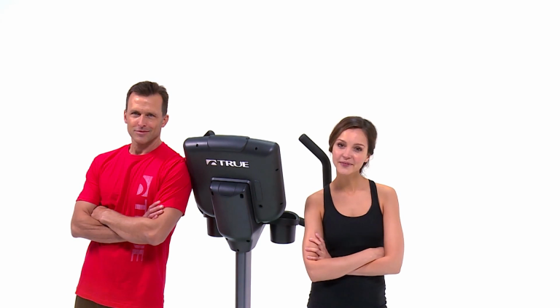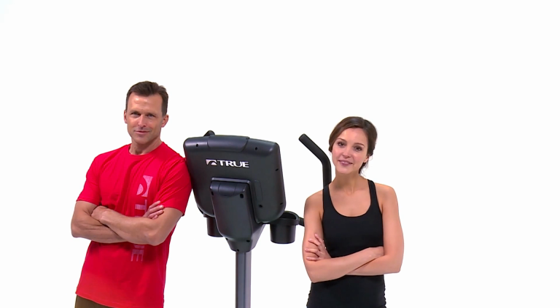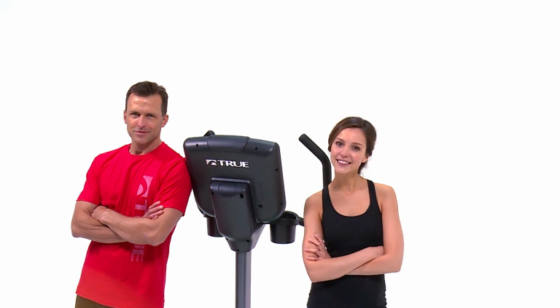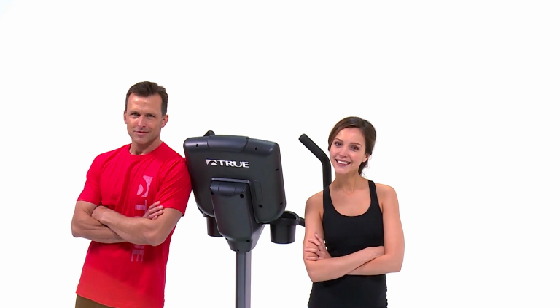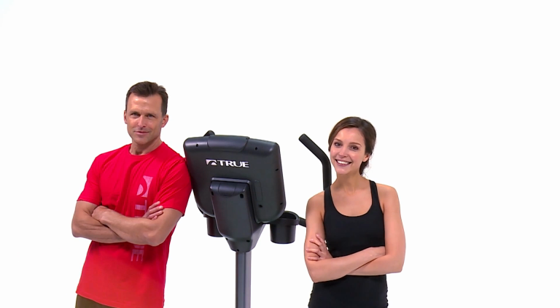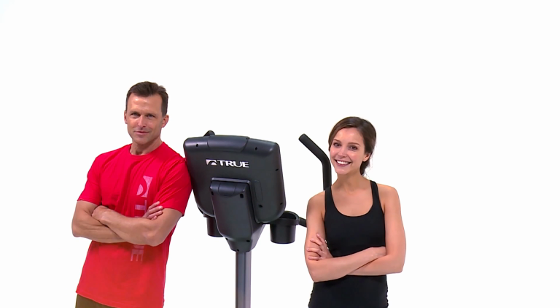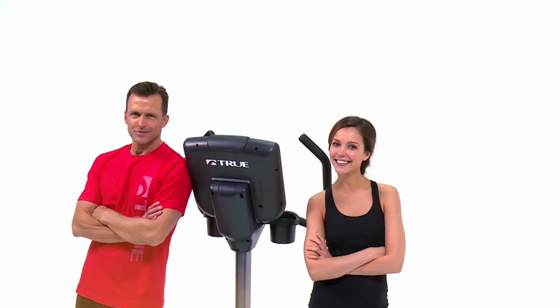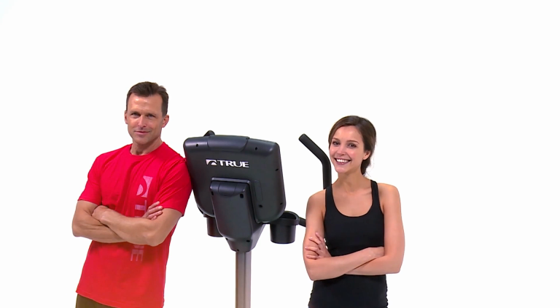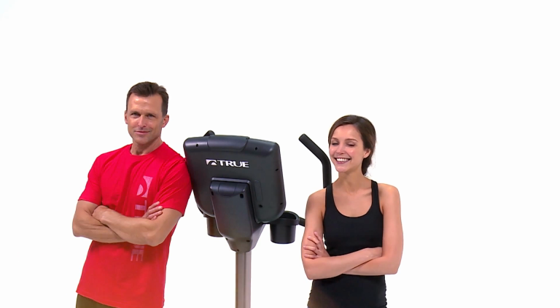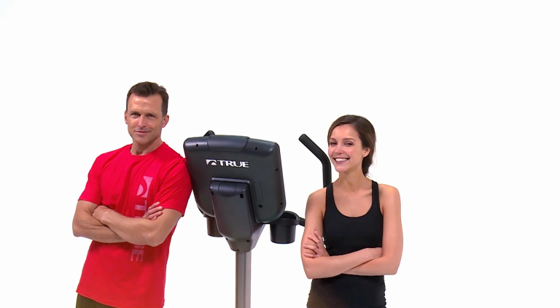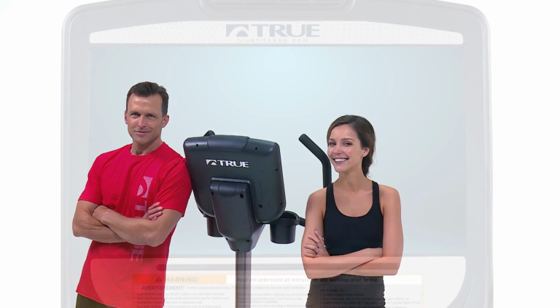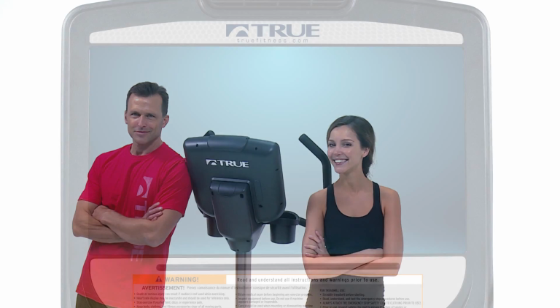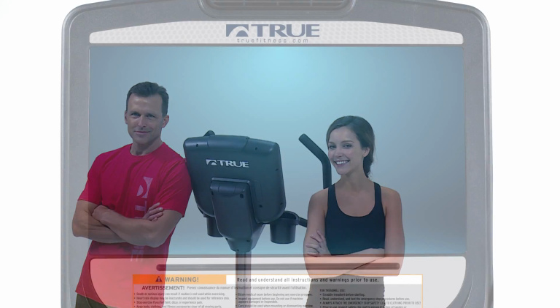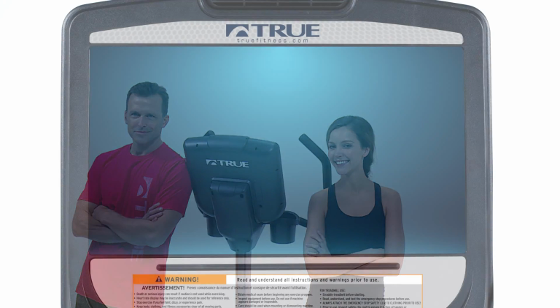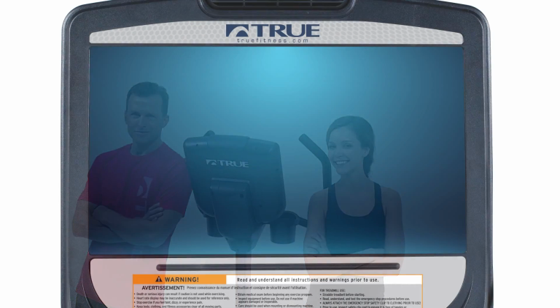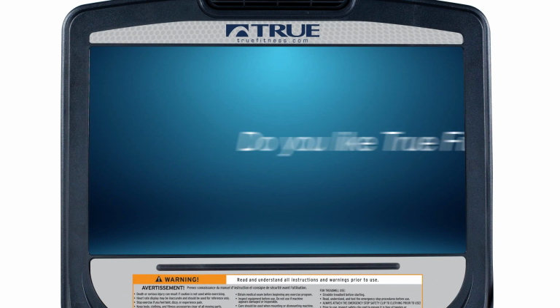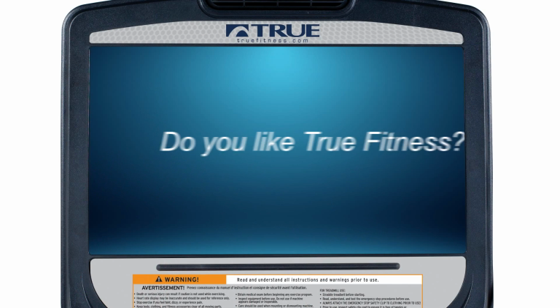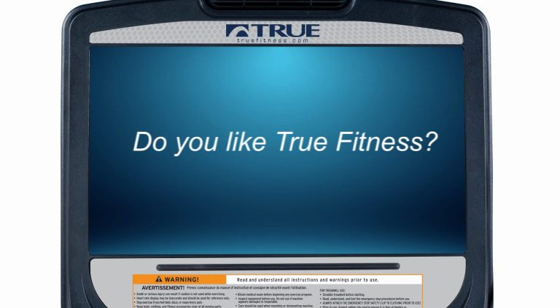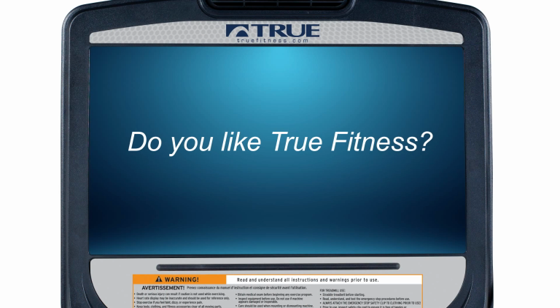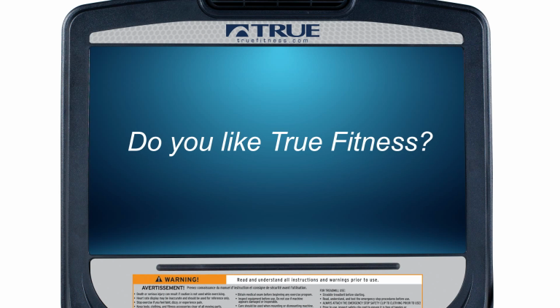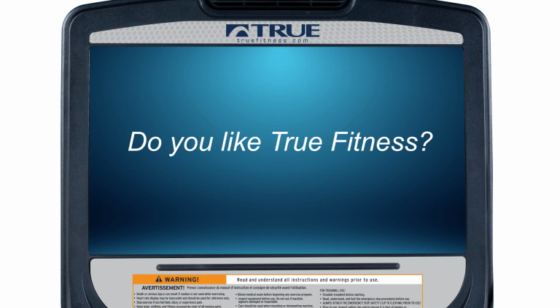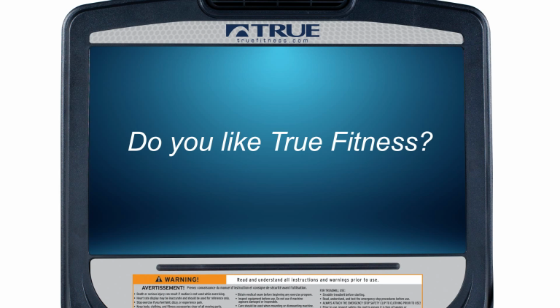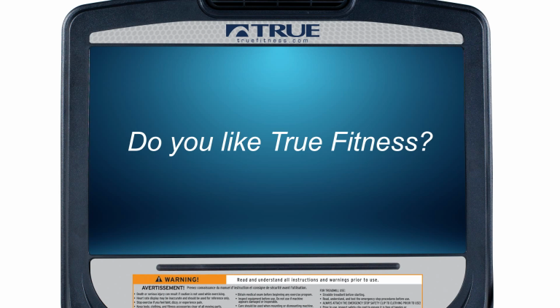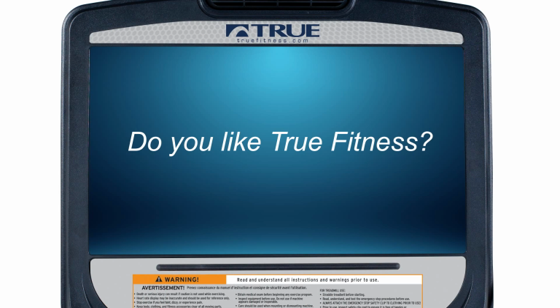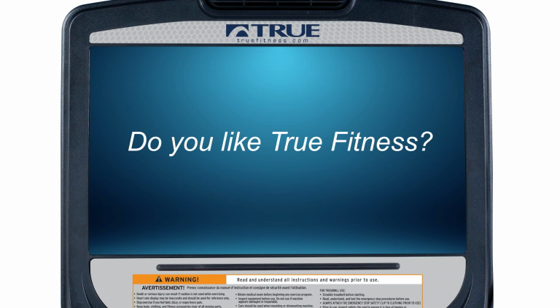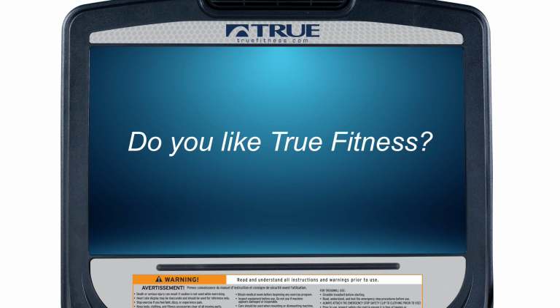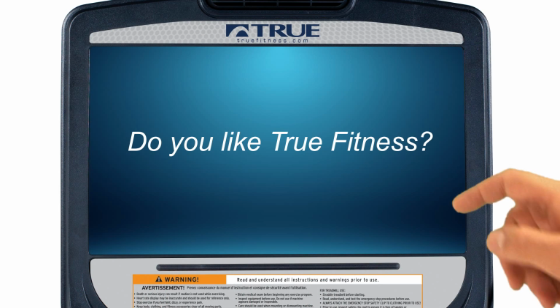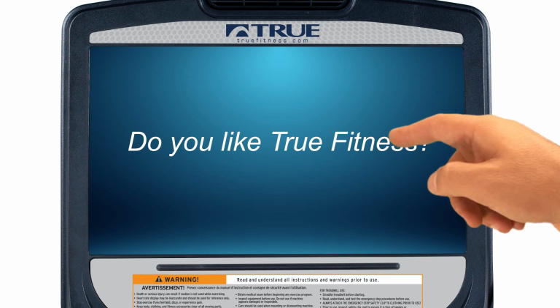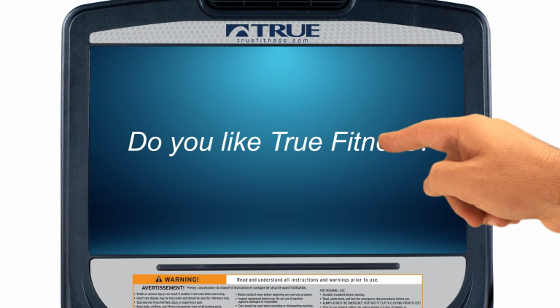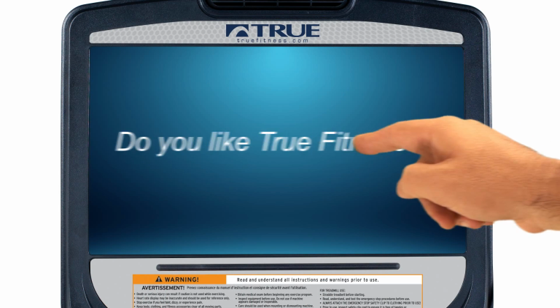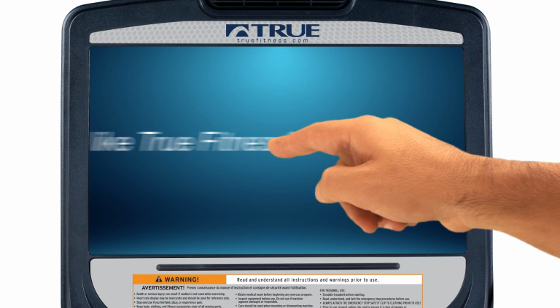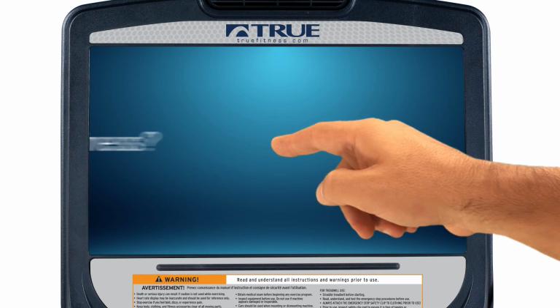For more information on the True Traverse, visit us online at www.truefitness.com.